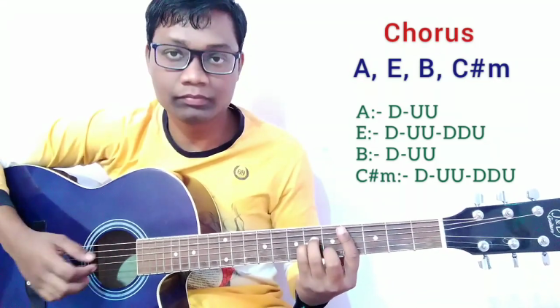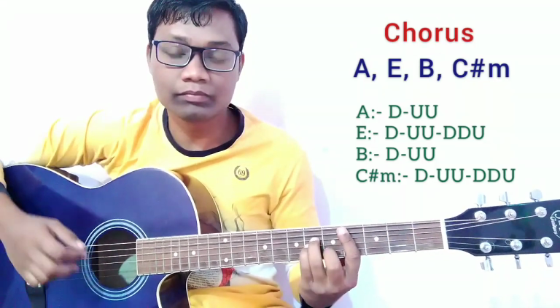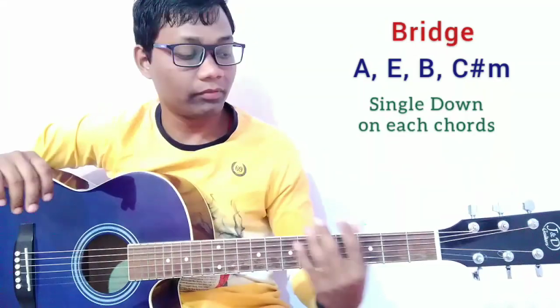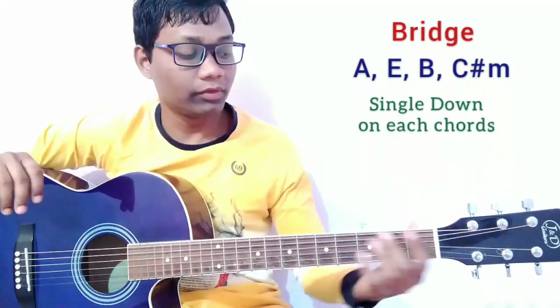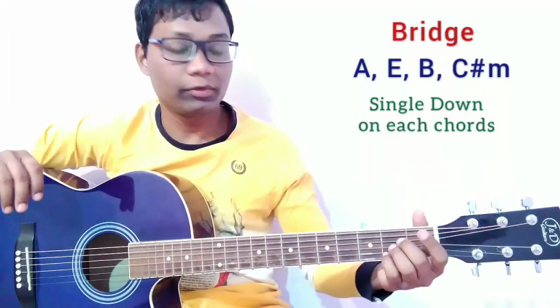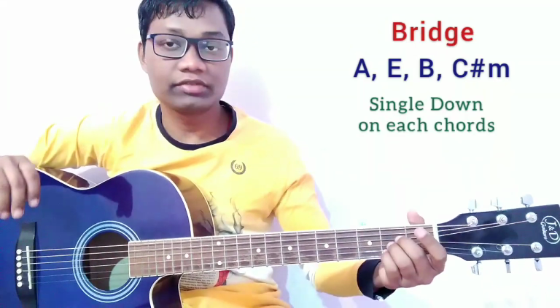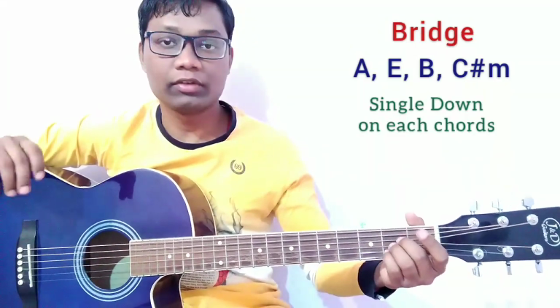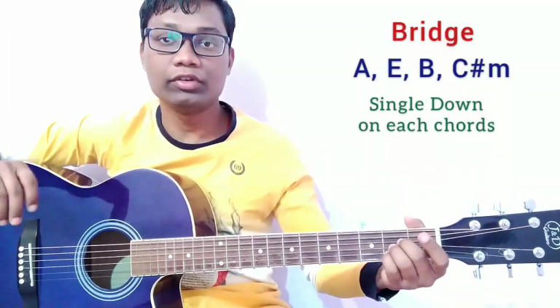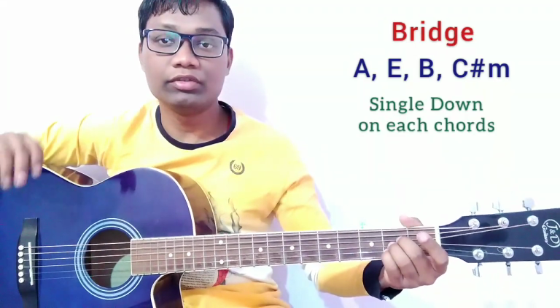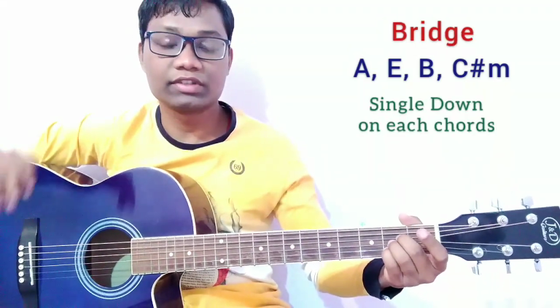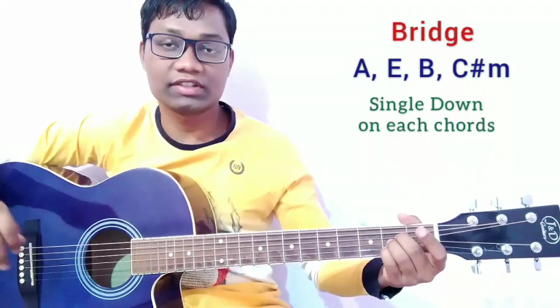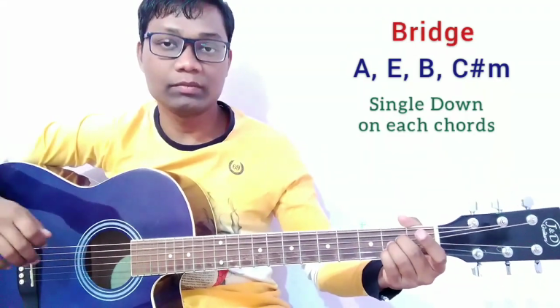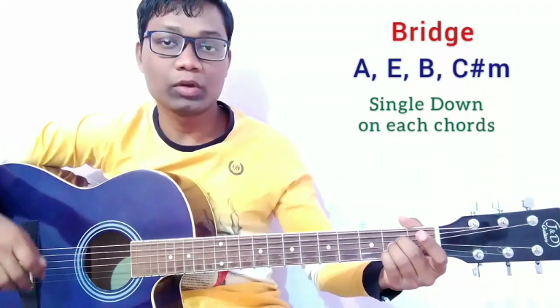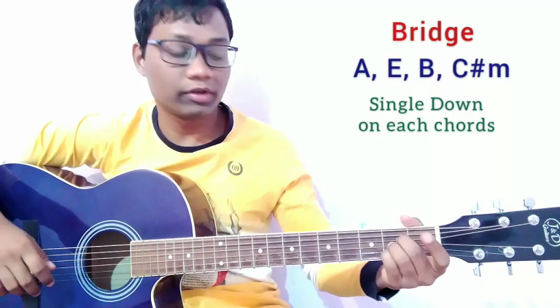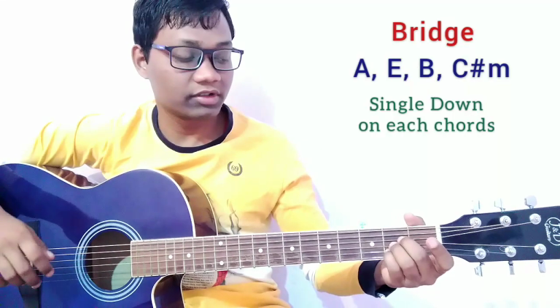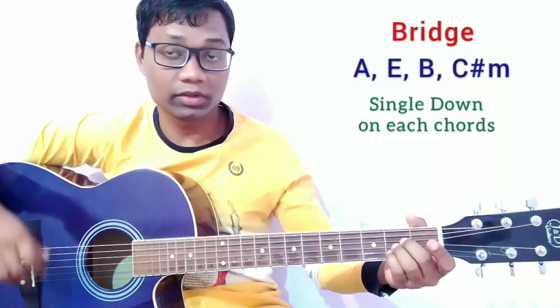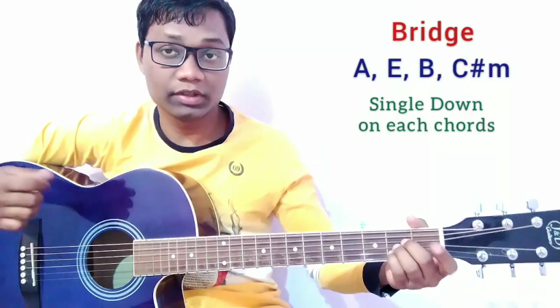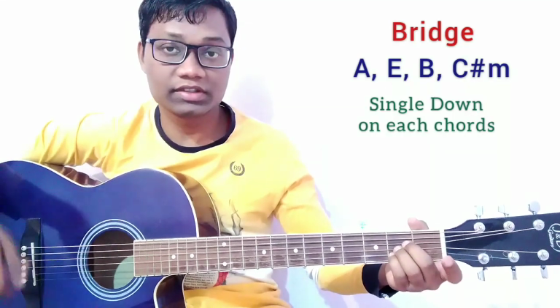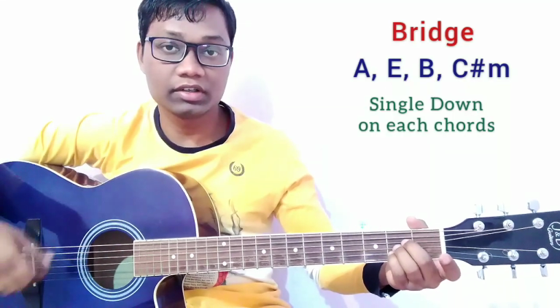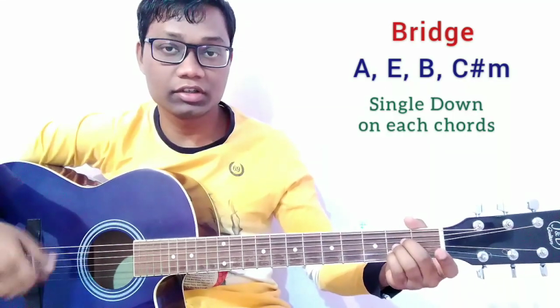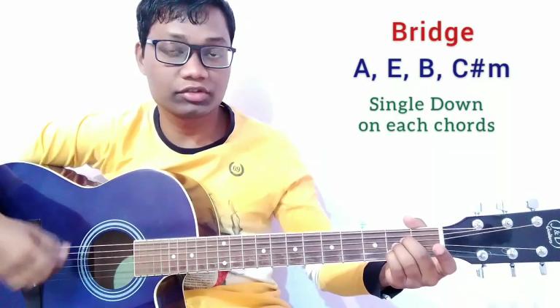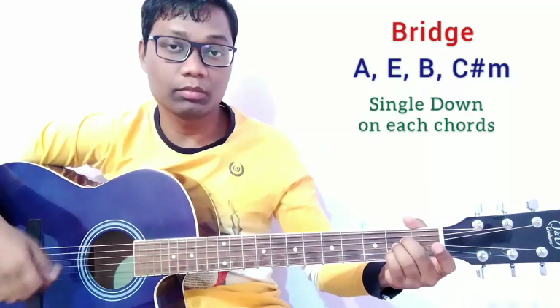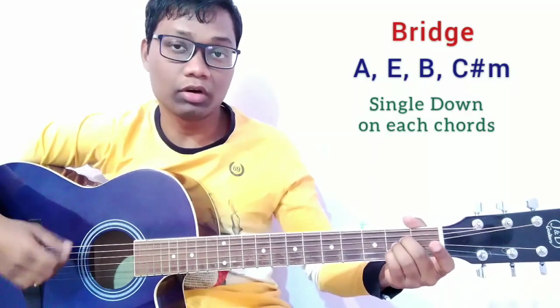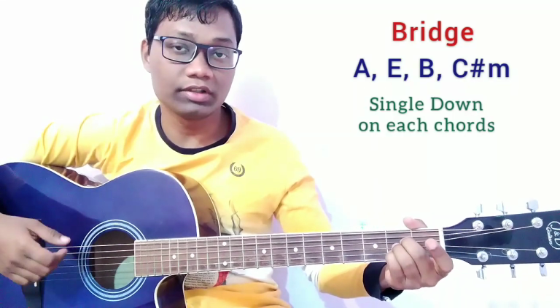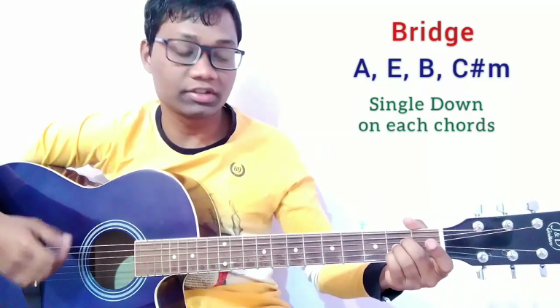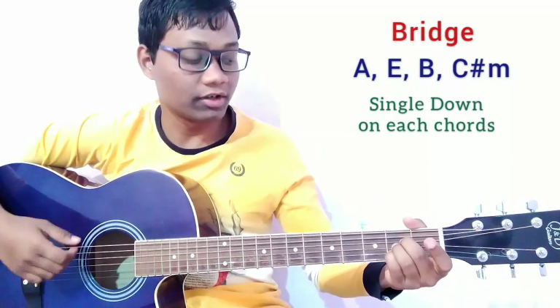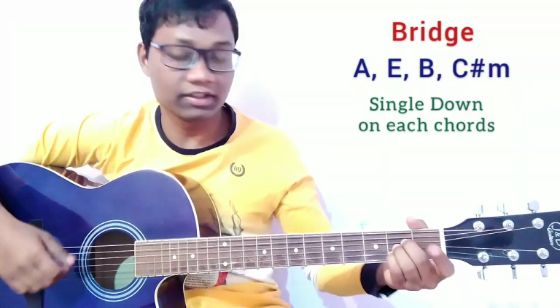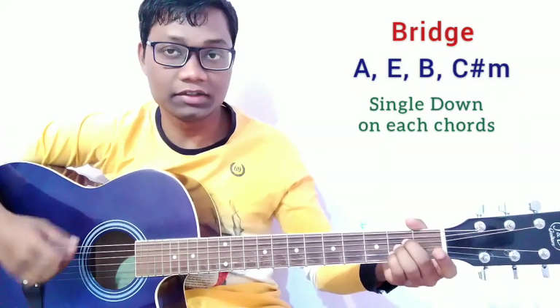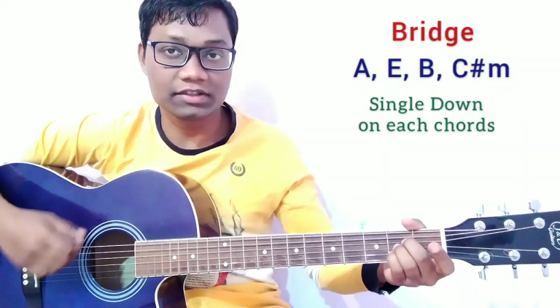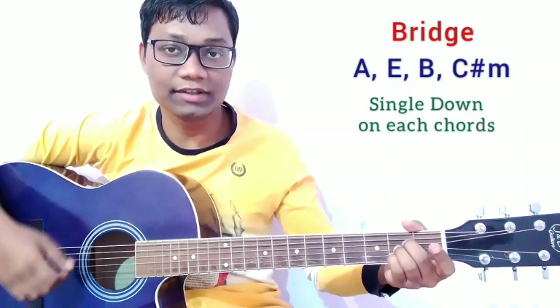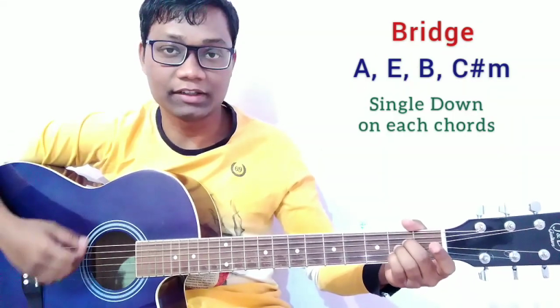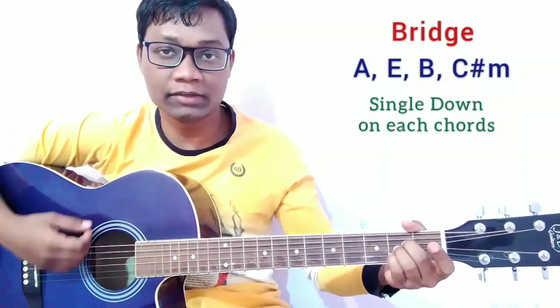For the bridge, we are going to use the same chord progression but play a single down strum on each chord.